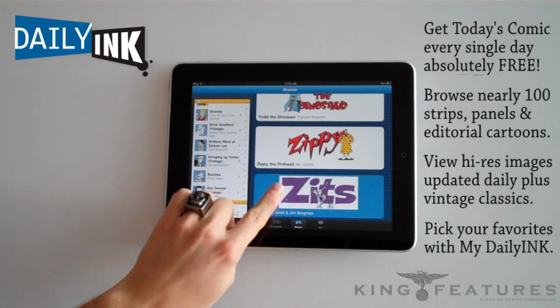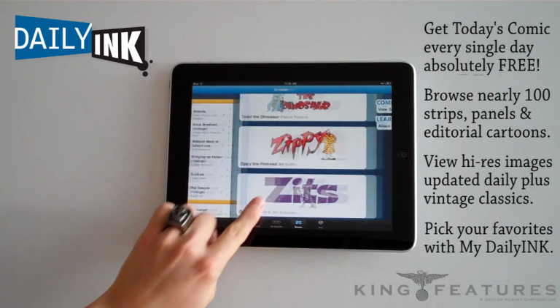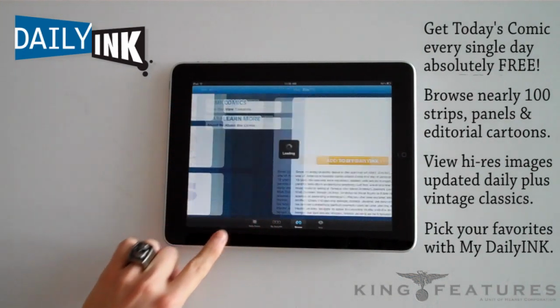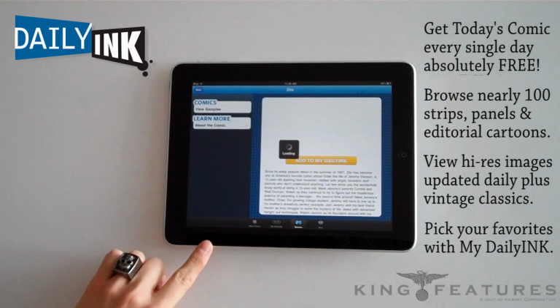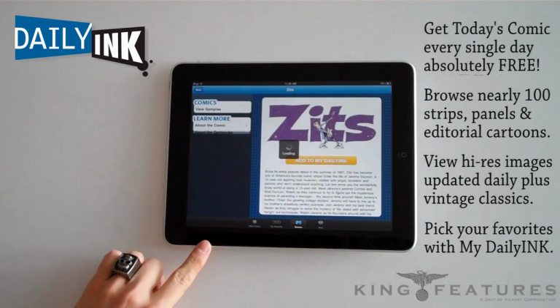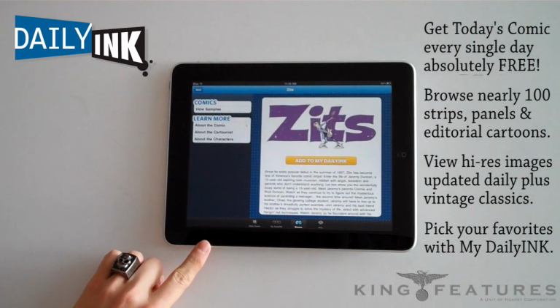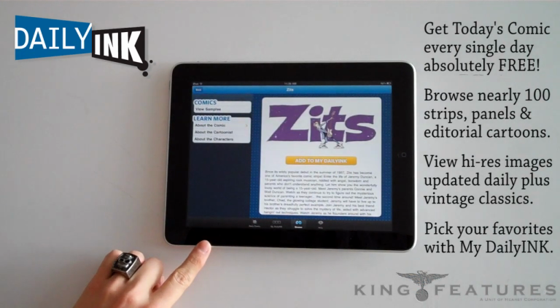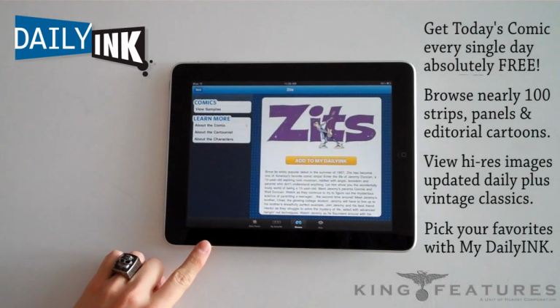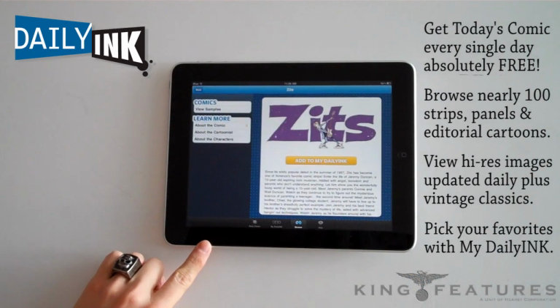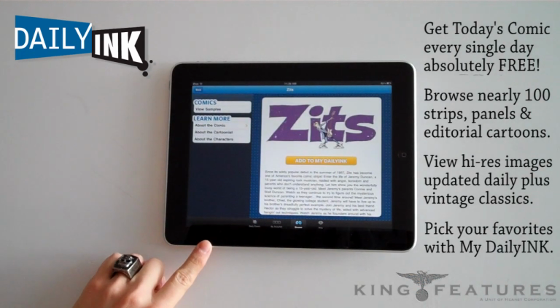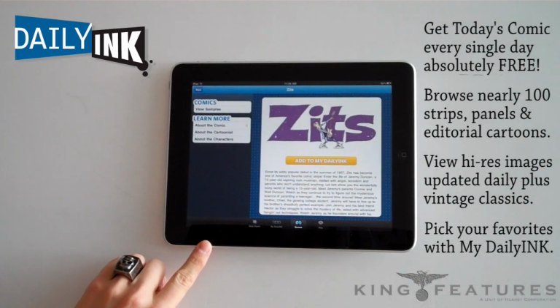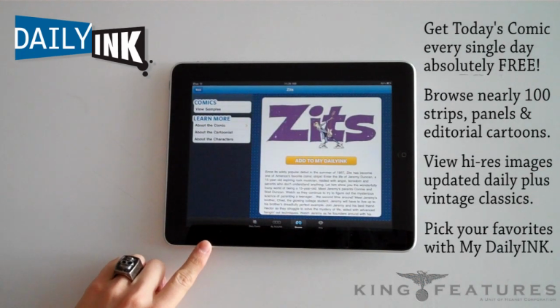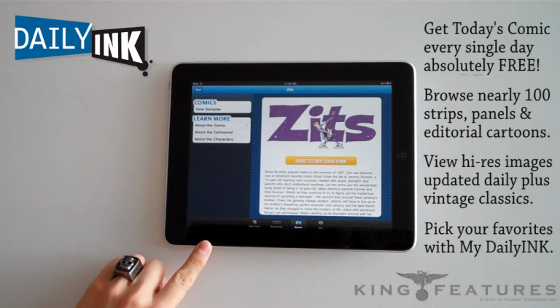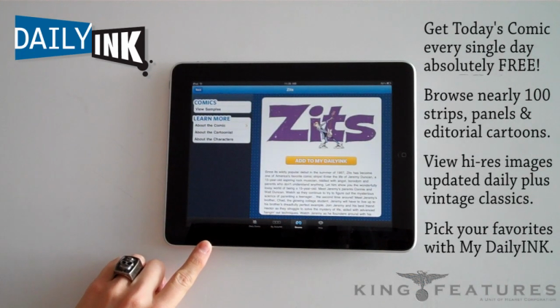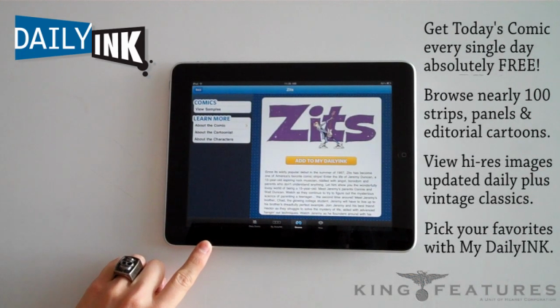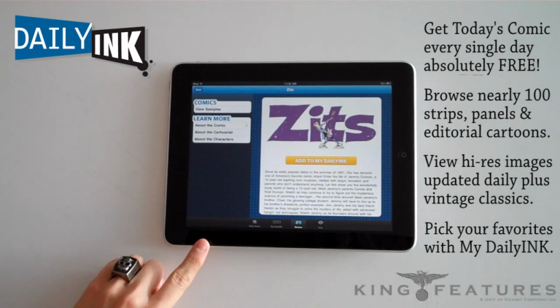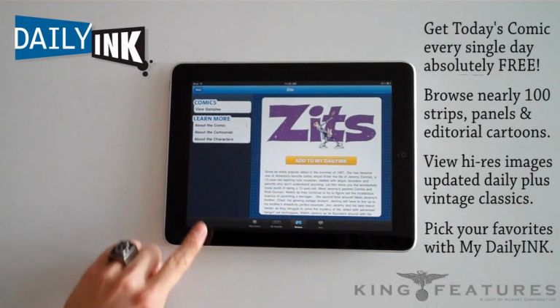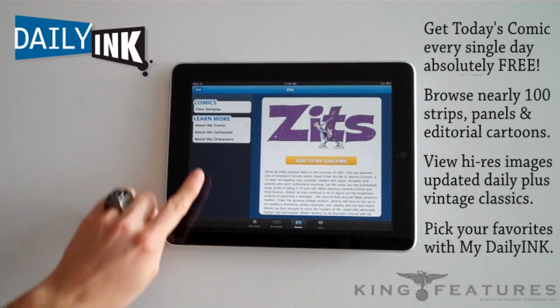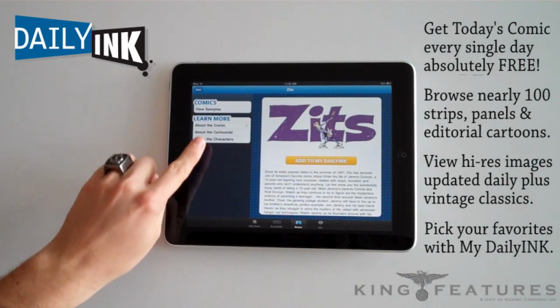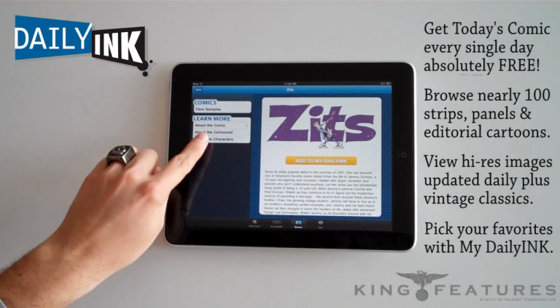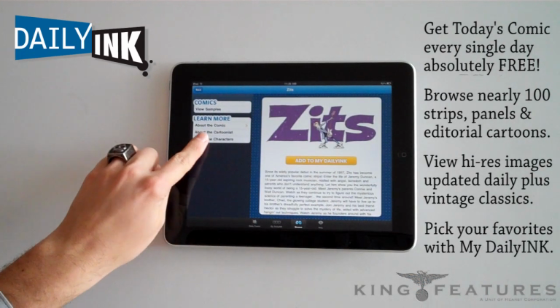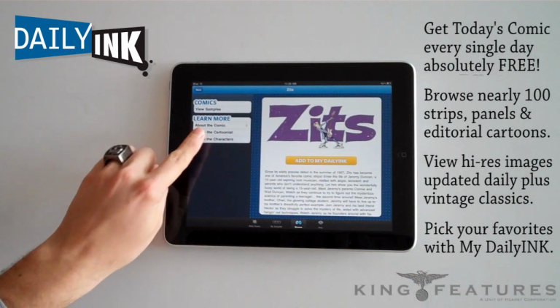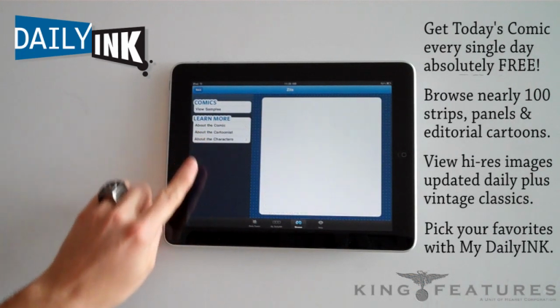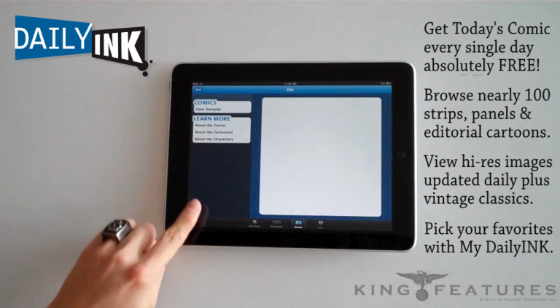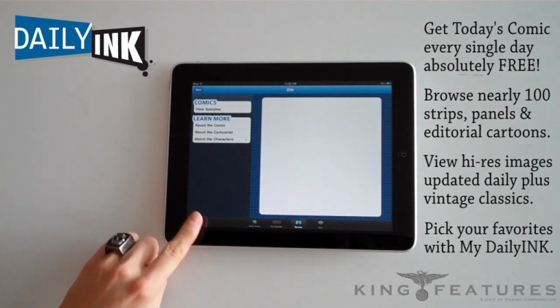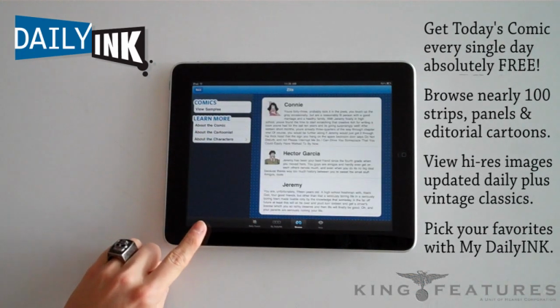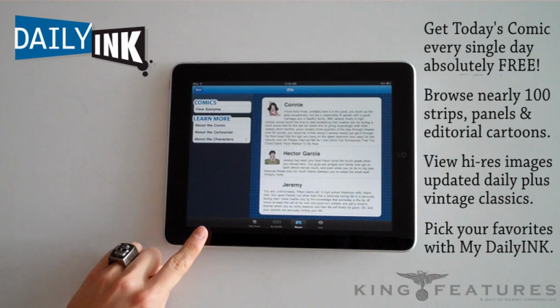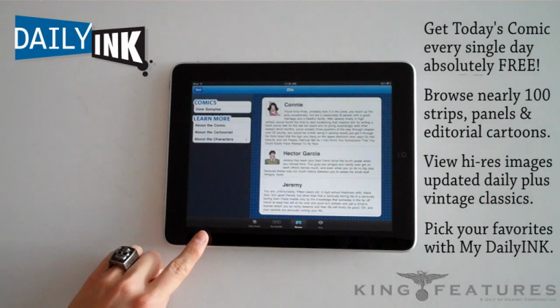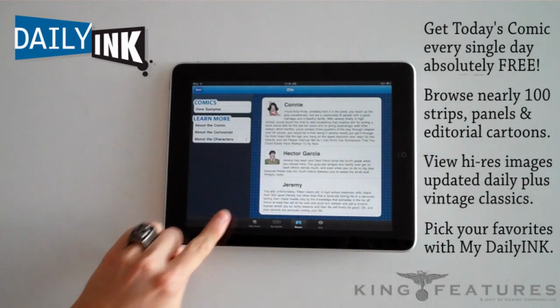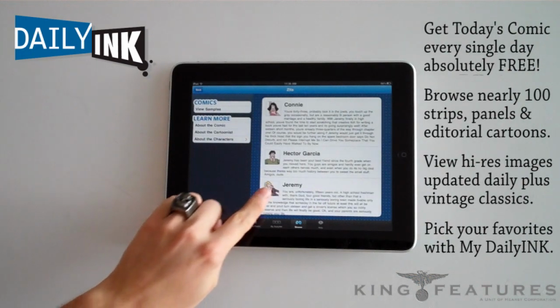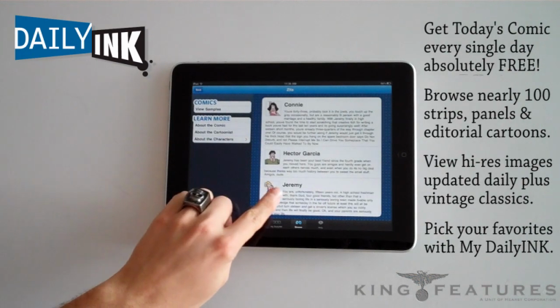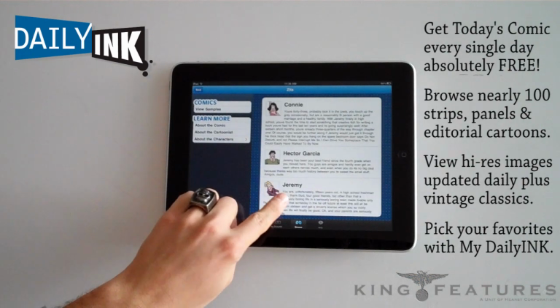Once you've selected a comic, you can learn more about that comic, you can view samples, or you can learn about that comic's characters.